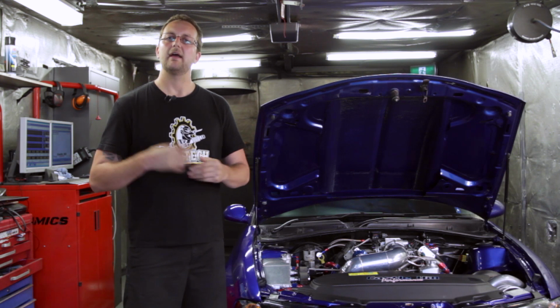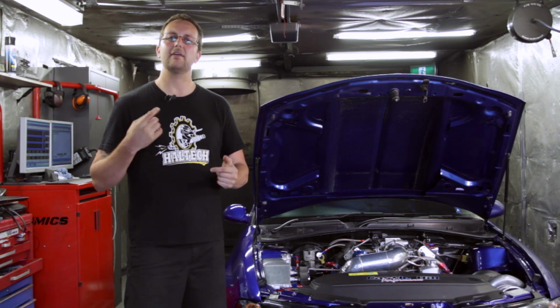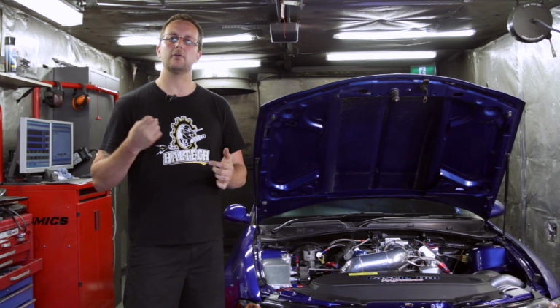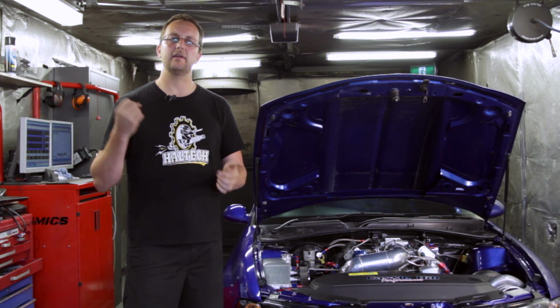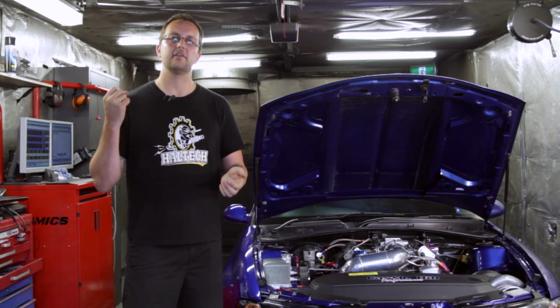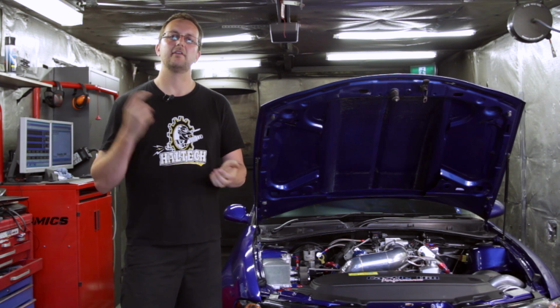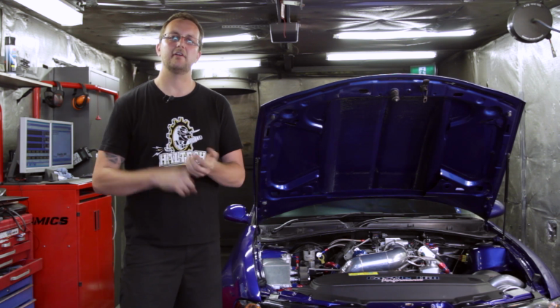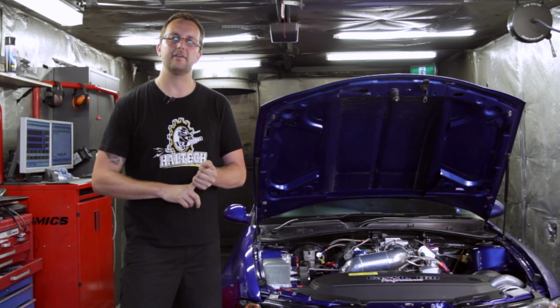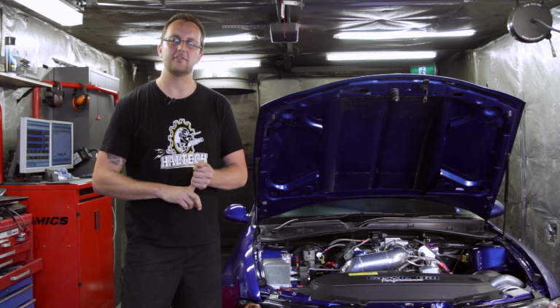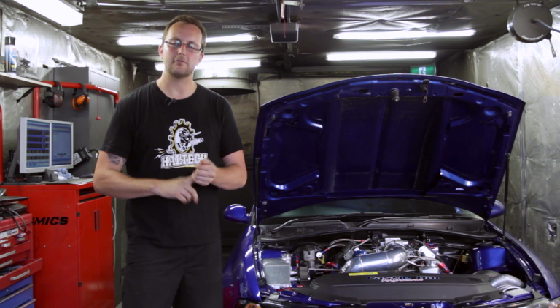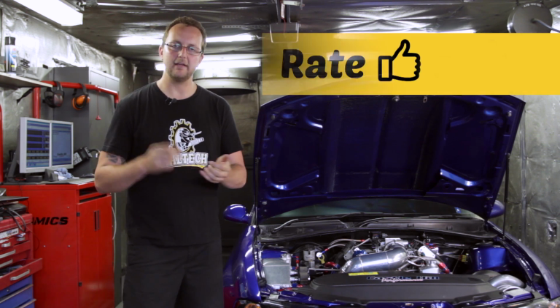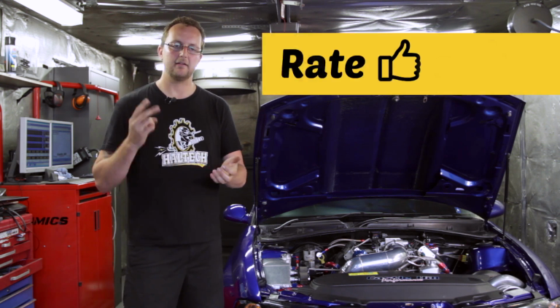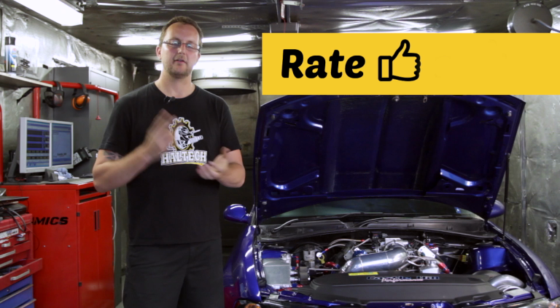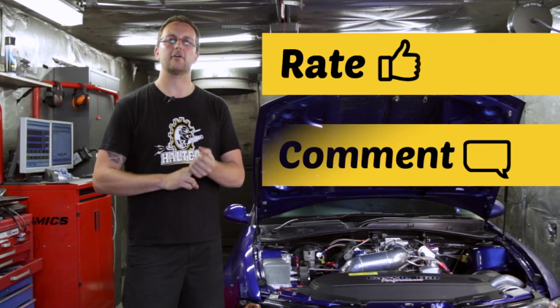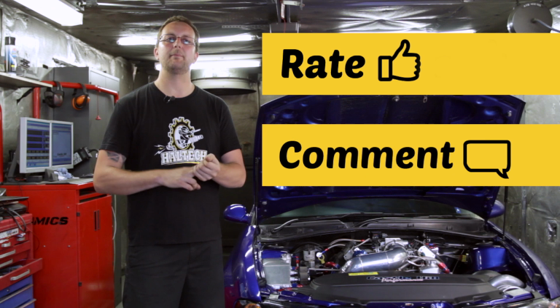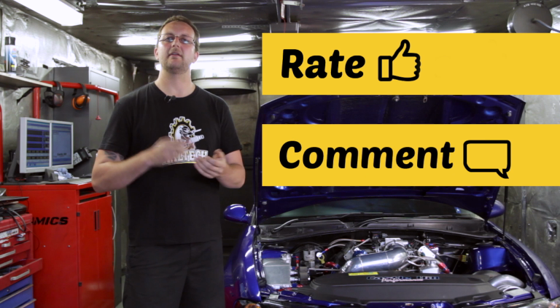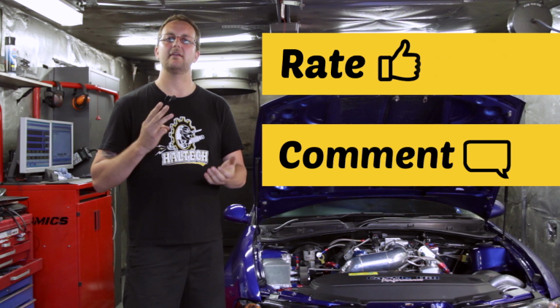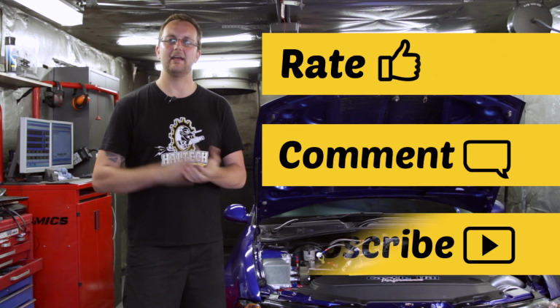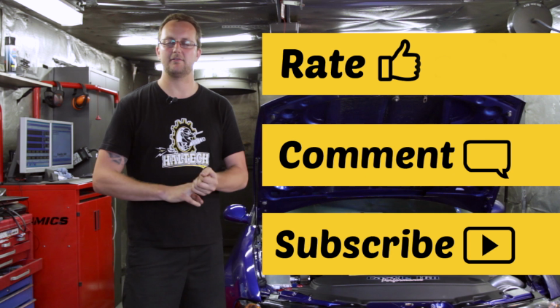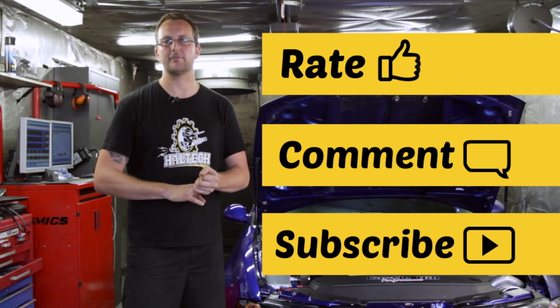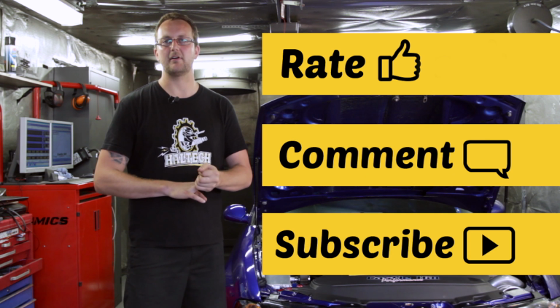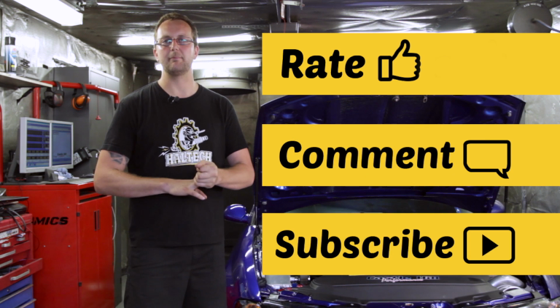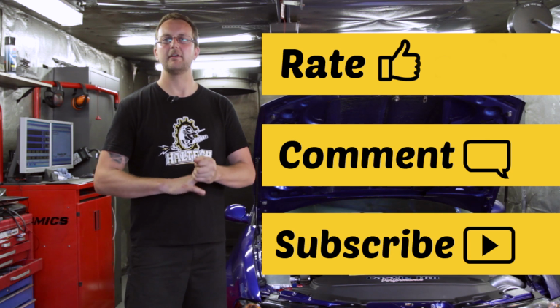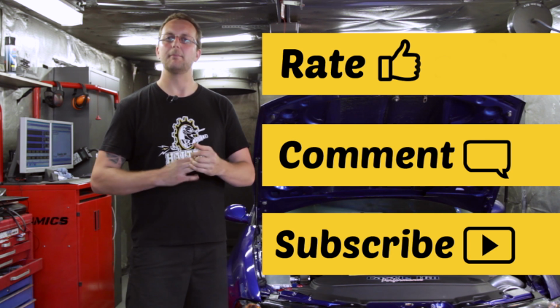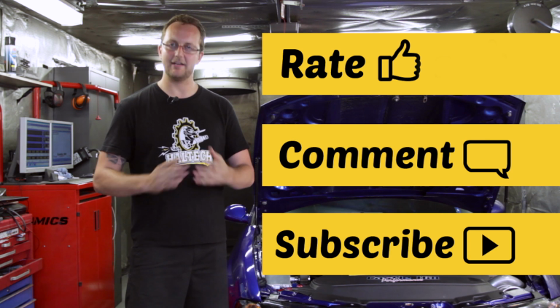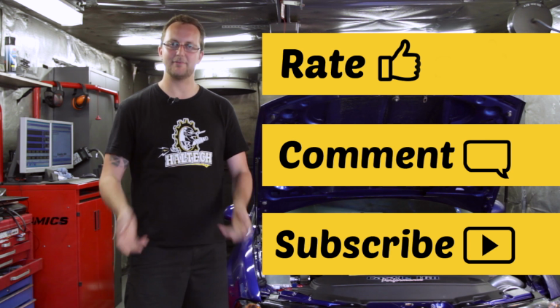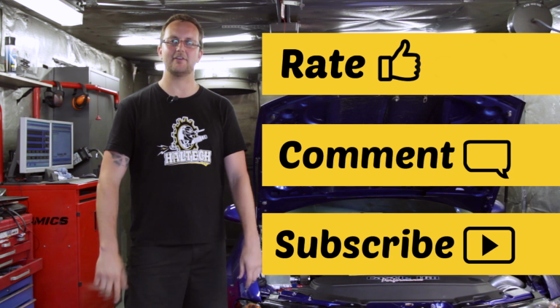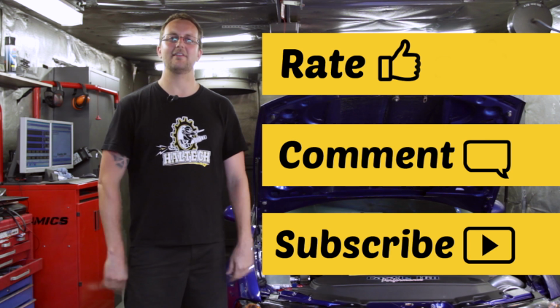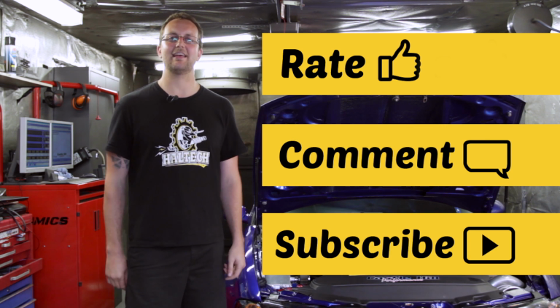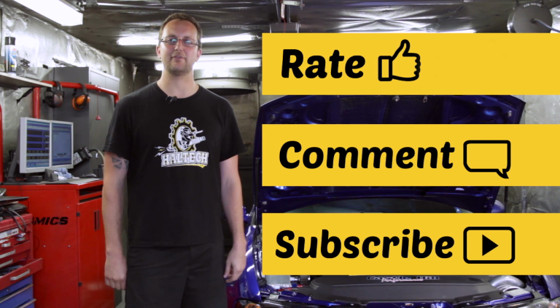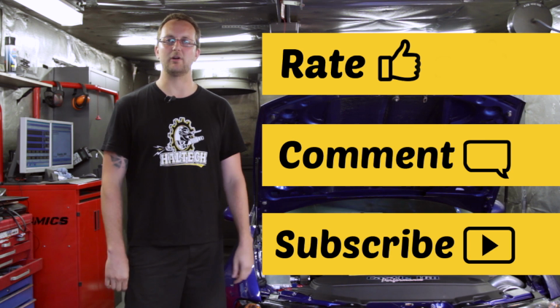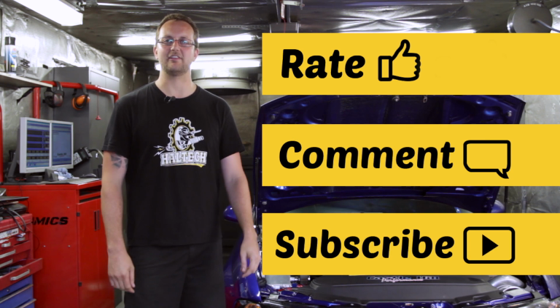As always, don't forget to rate, comment and subscribe. My name's Scott and thanks for watching.